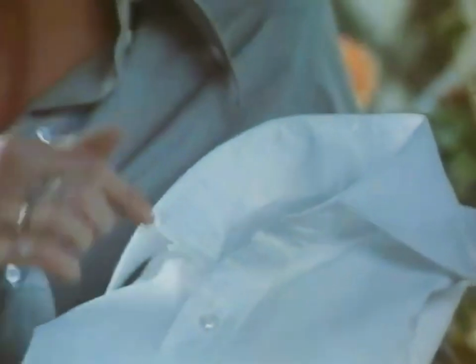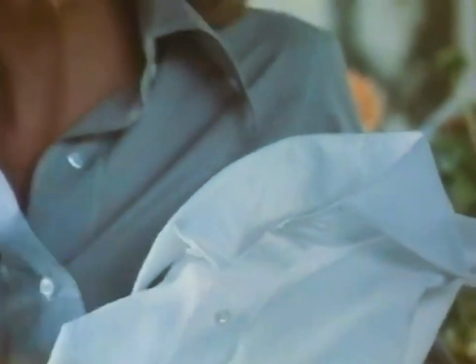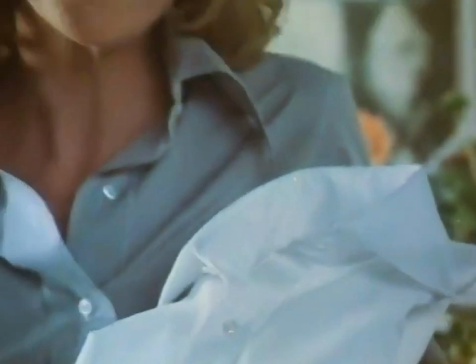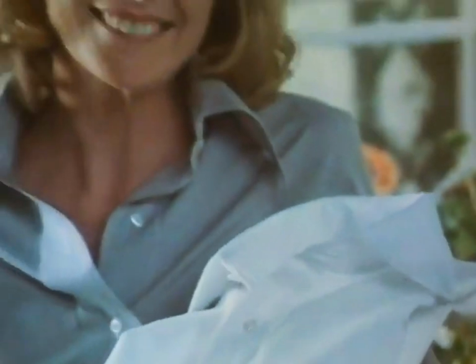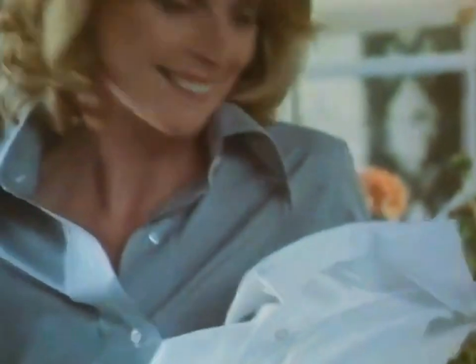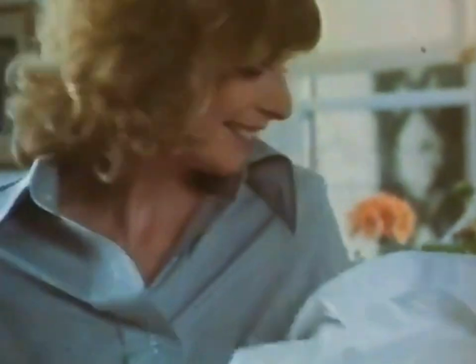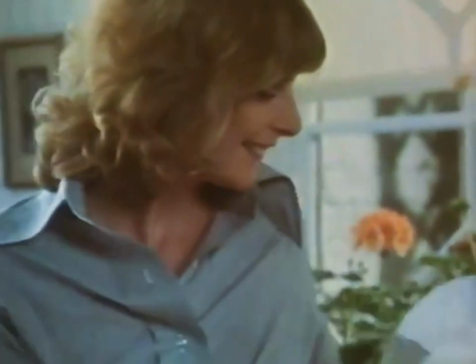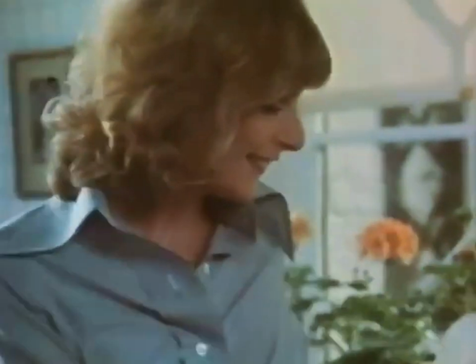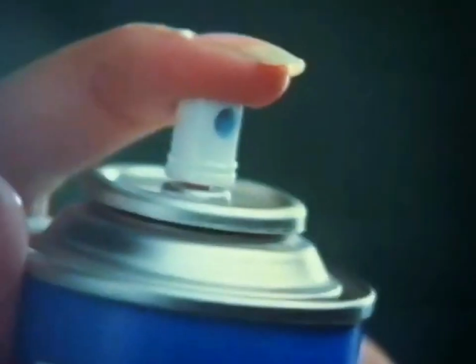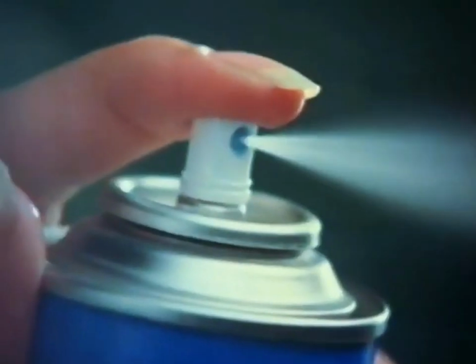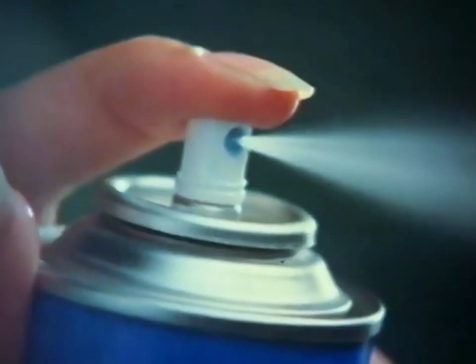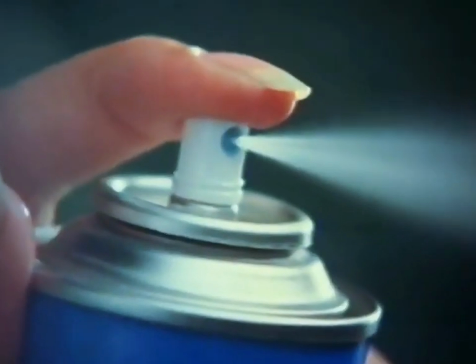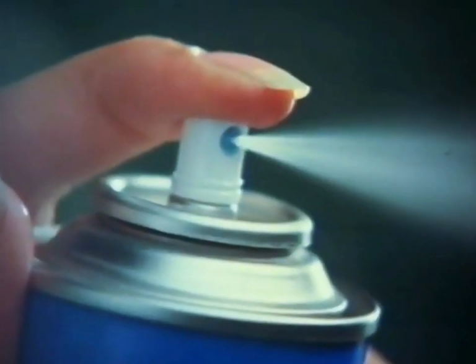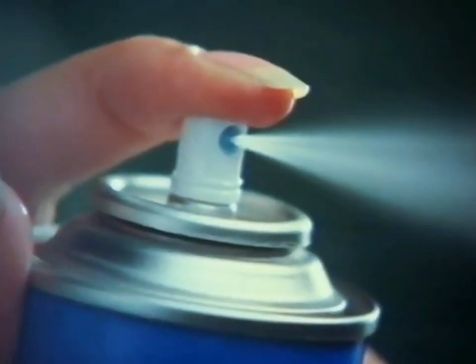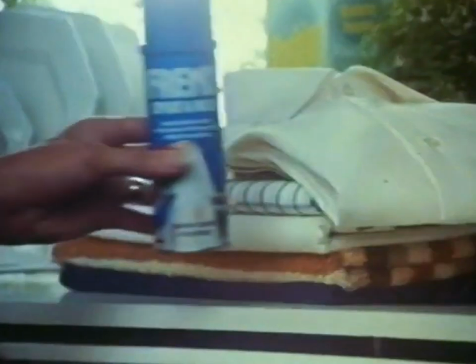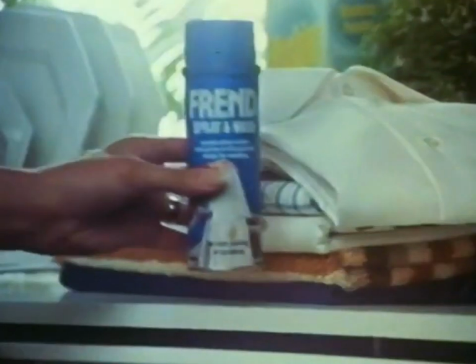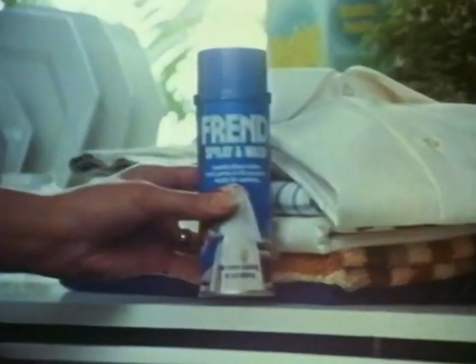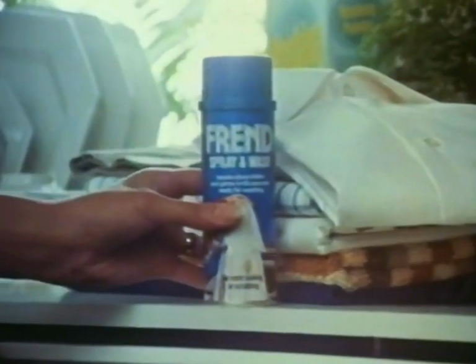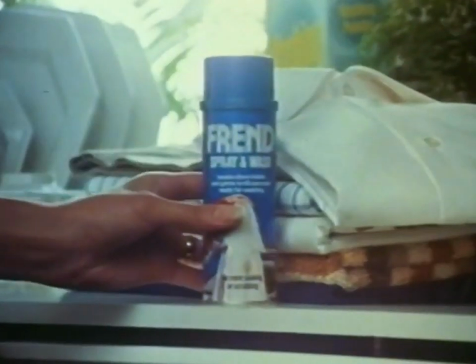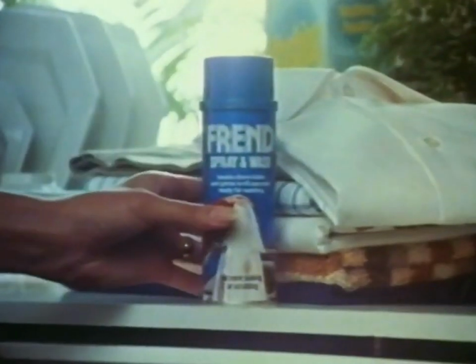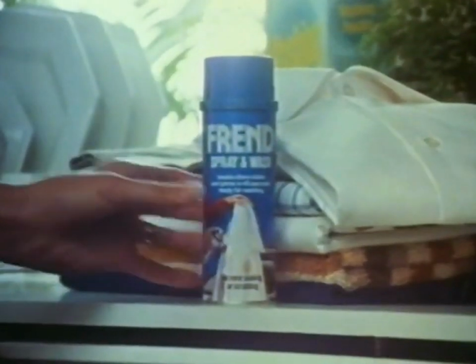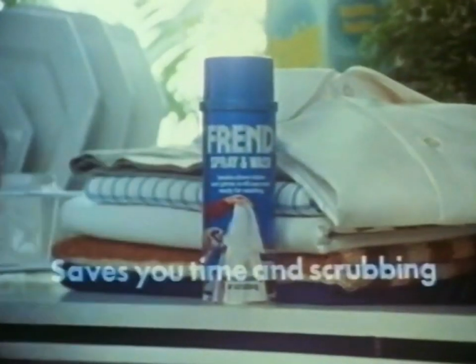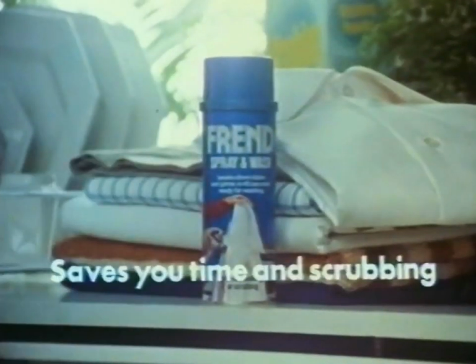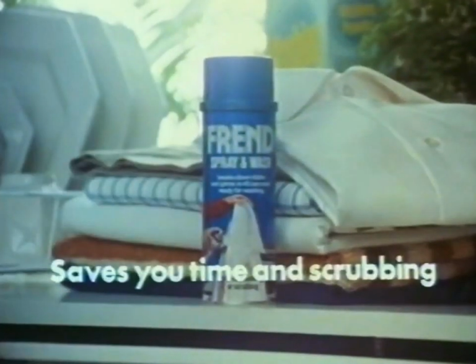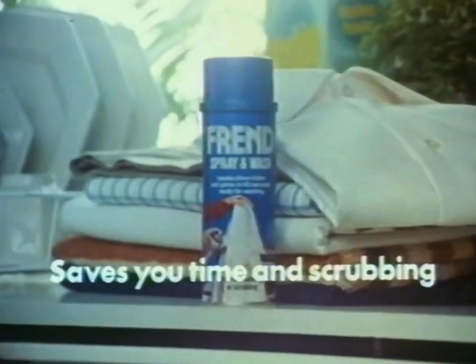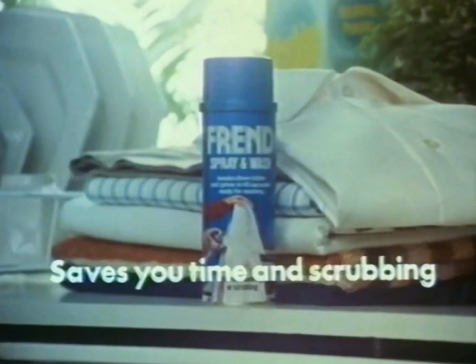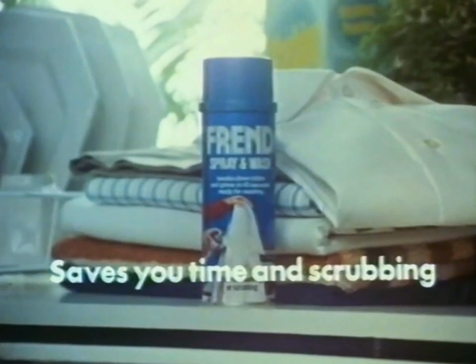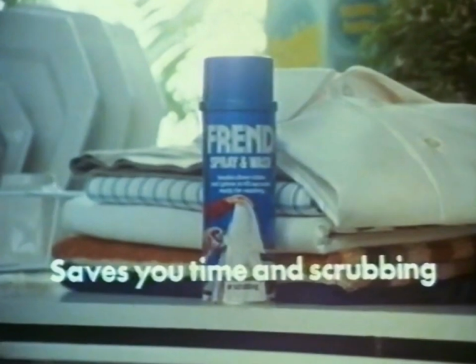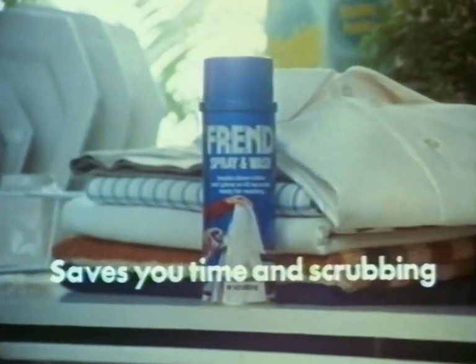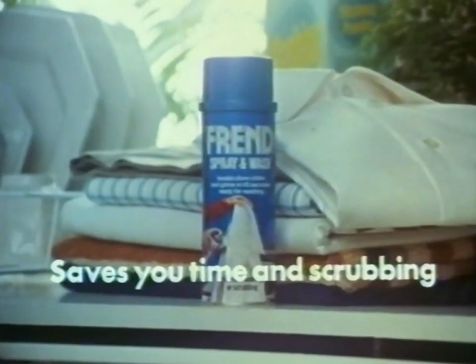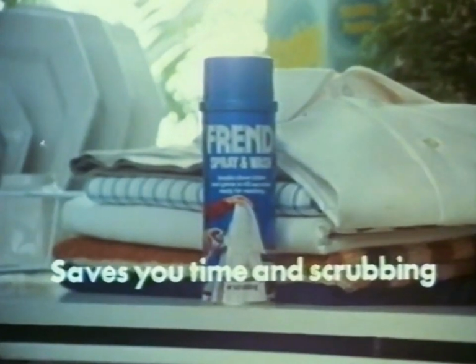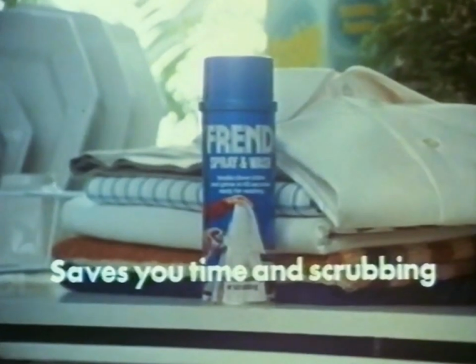Look. The push-button soak. New Friend. Saves you time and scrubbing.